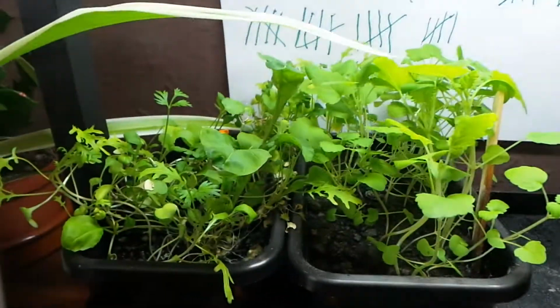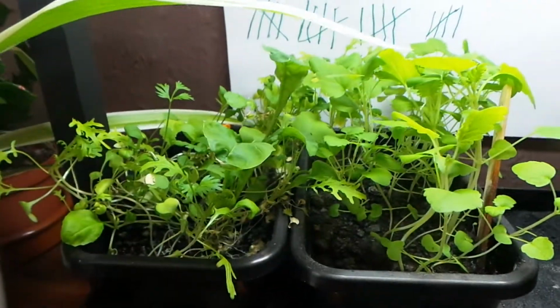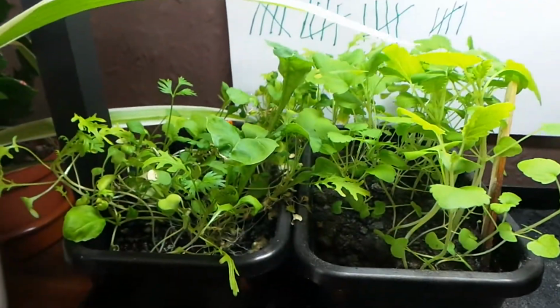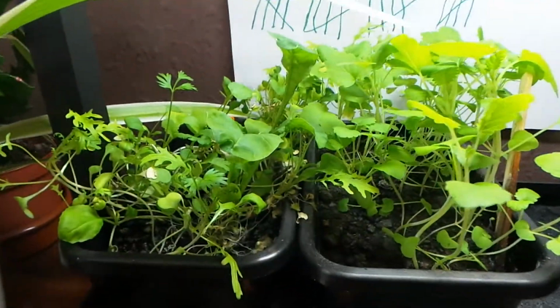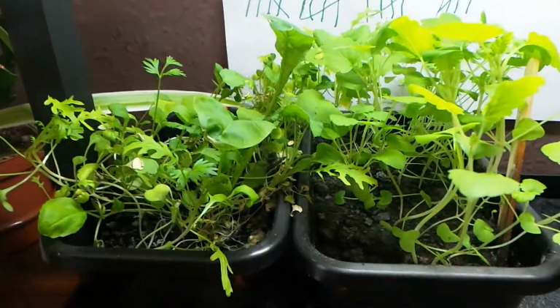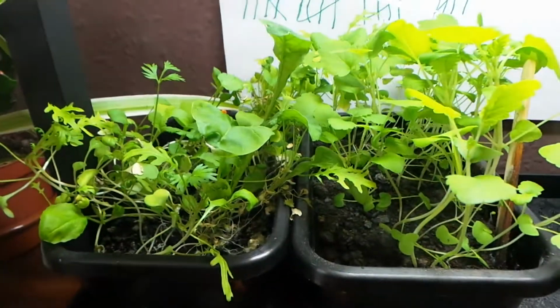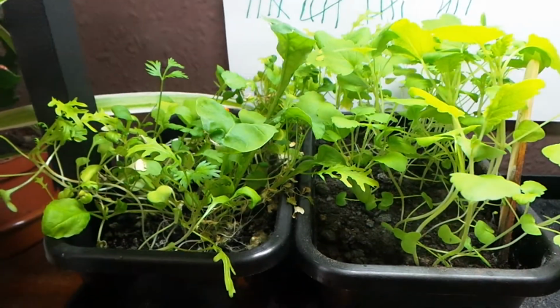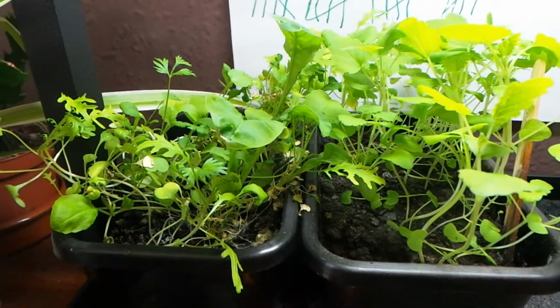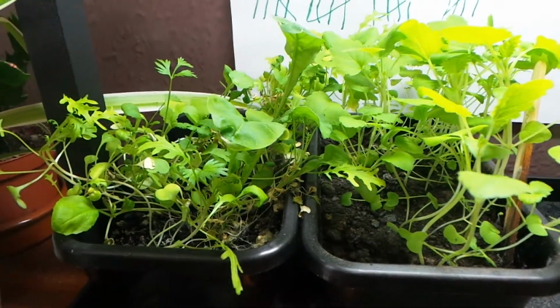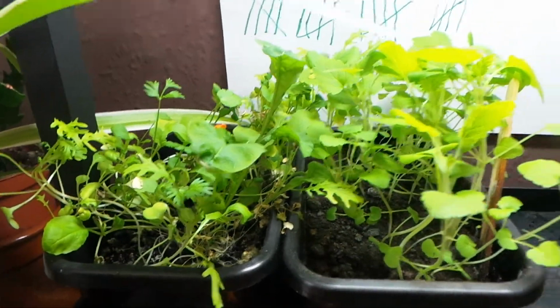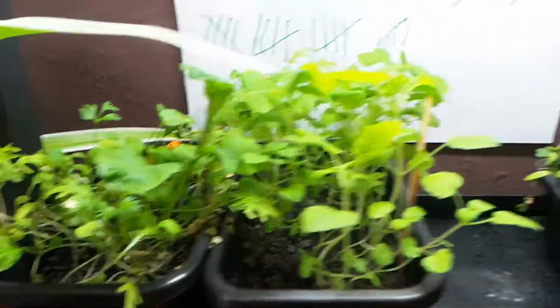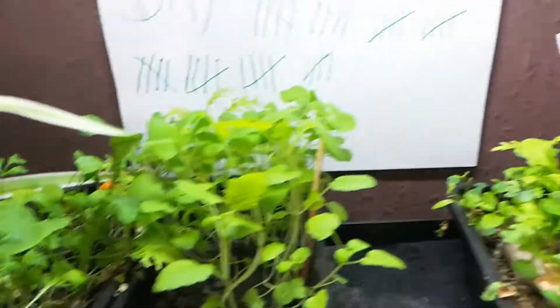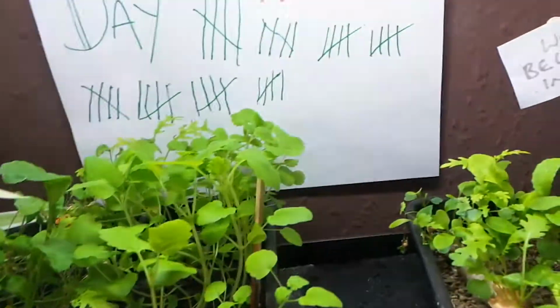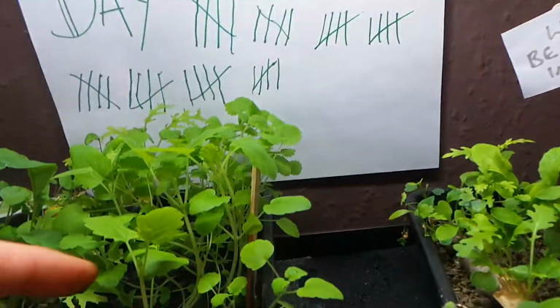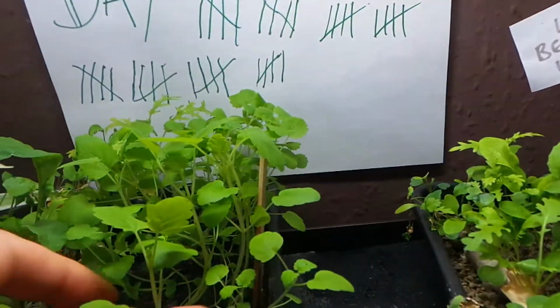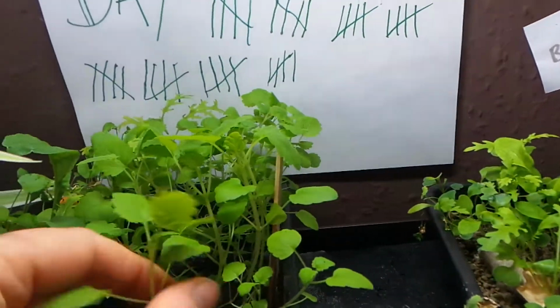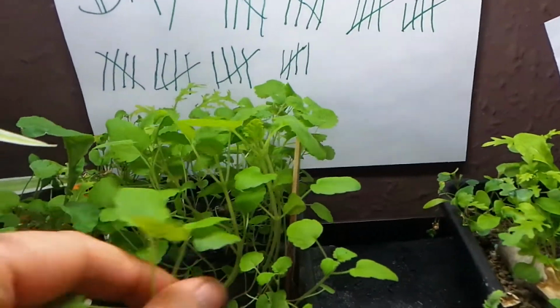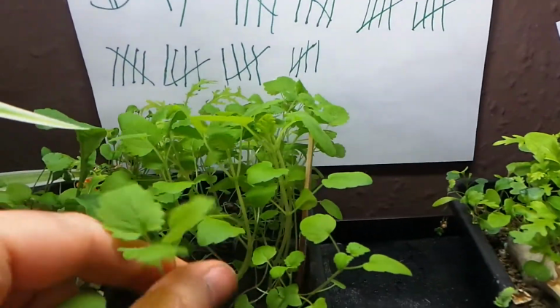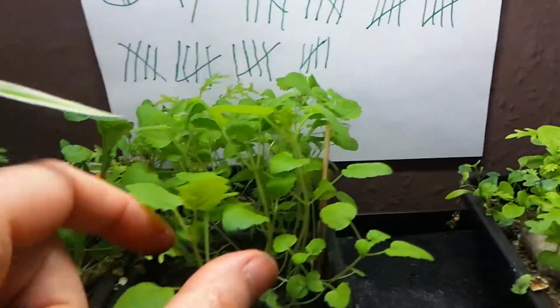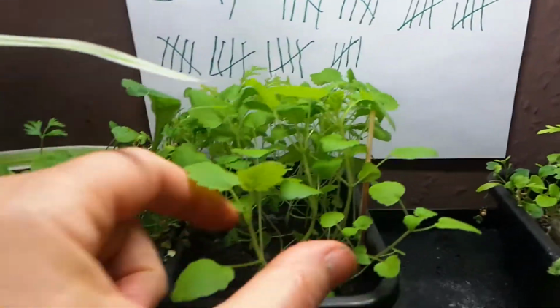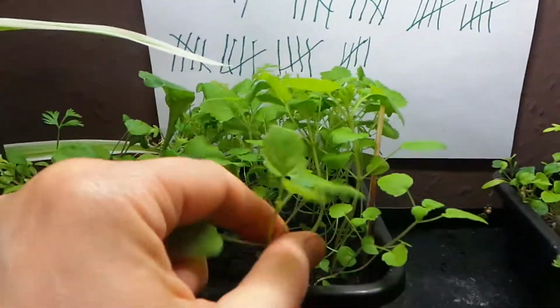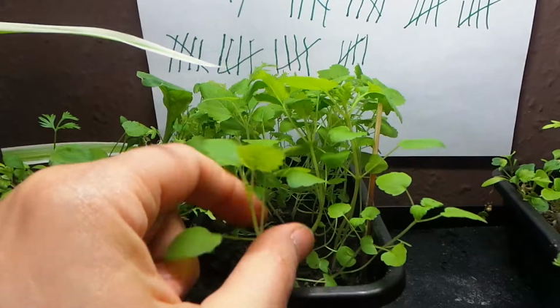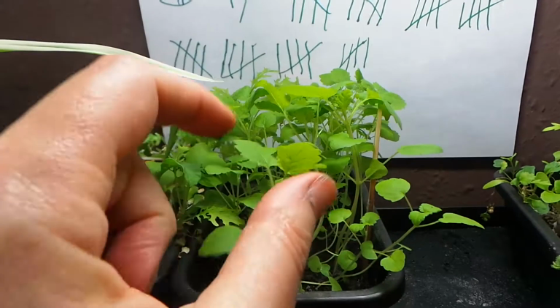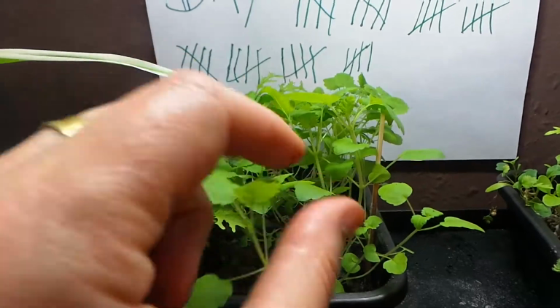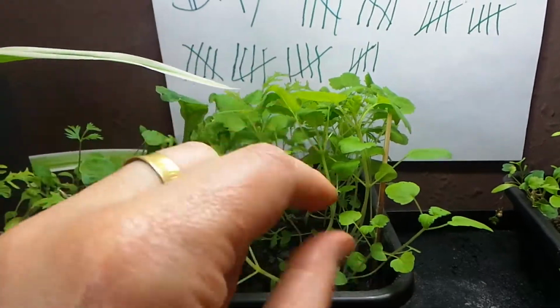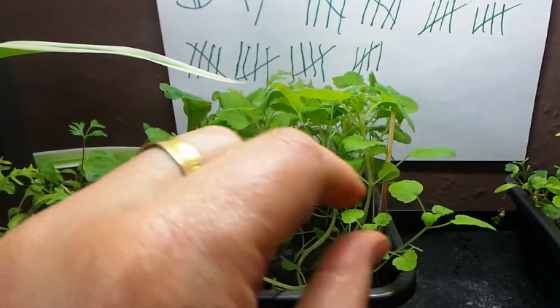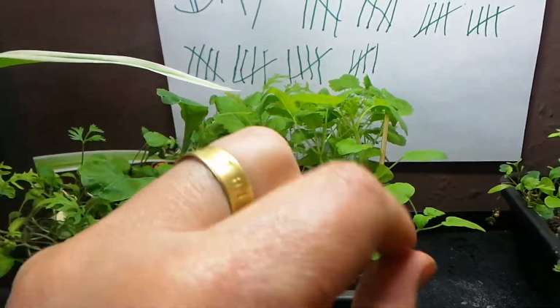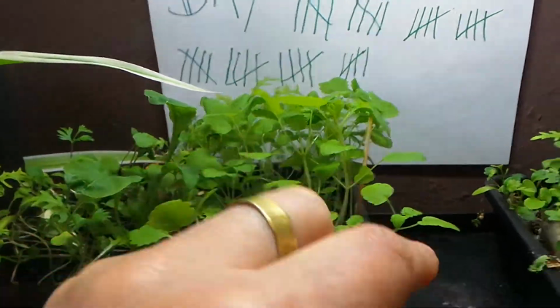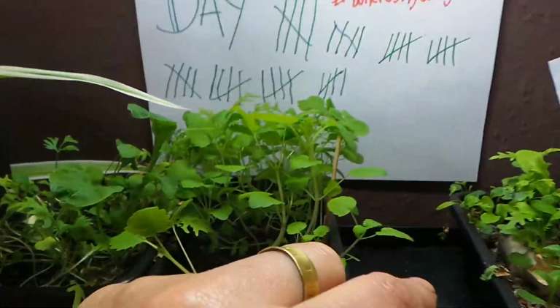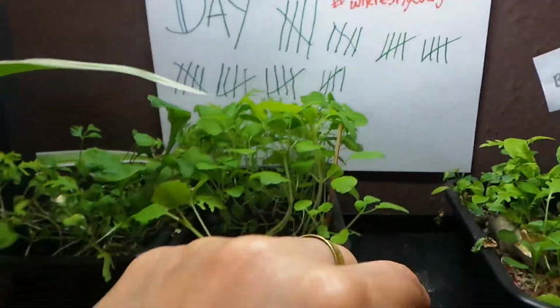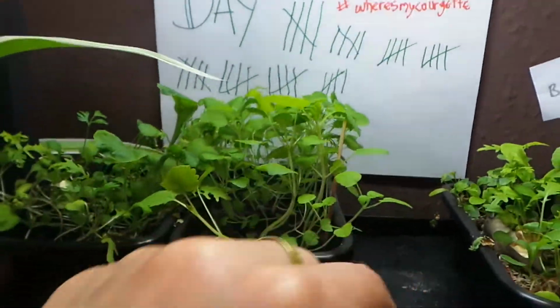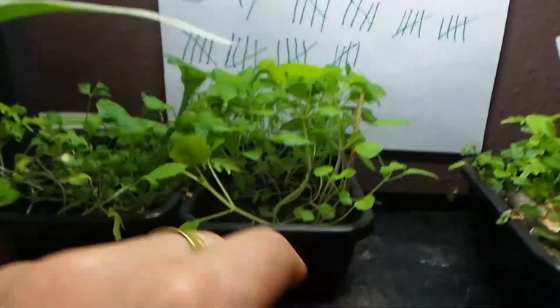Salad's doing well, no problems there. I've started to pick off a few bits and just put them into my salad to eat.